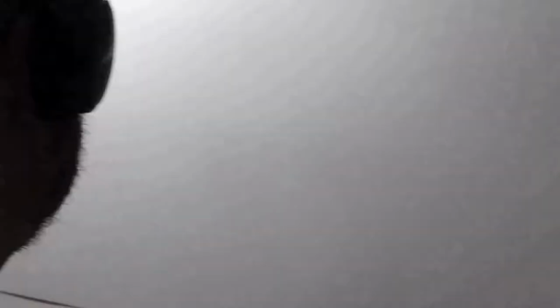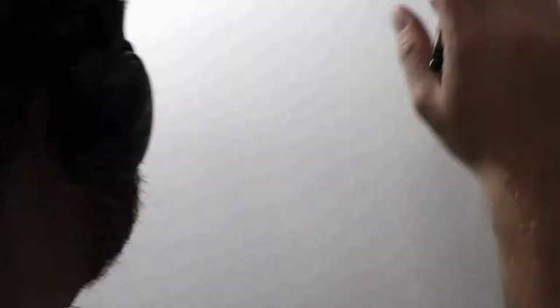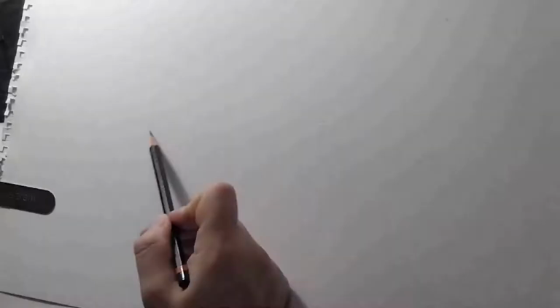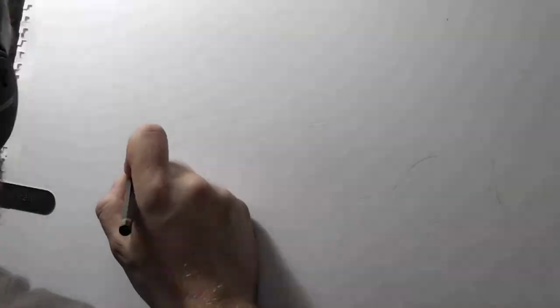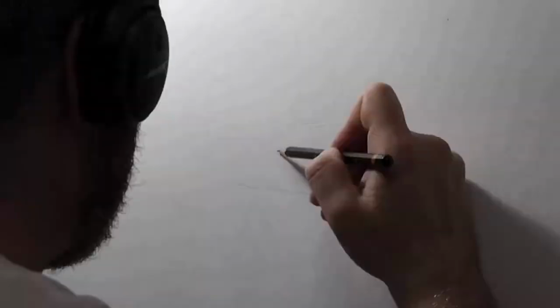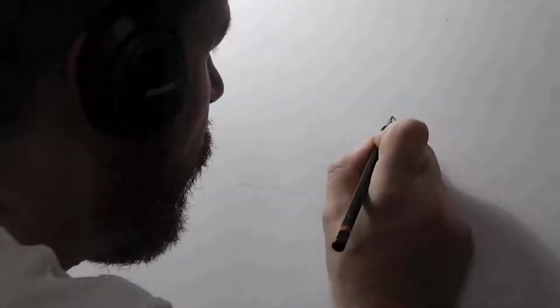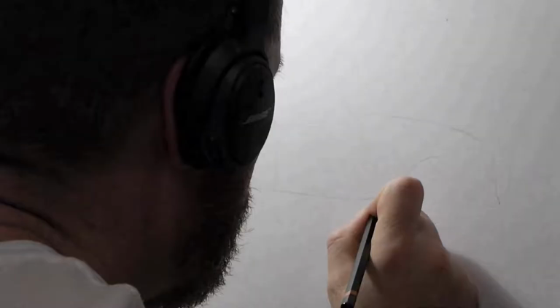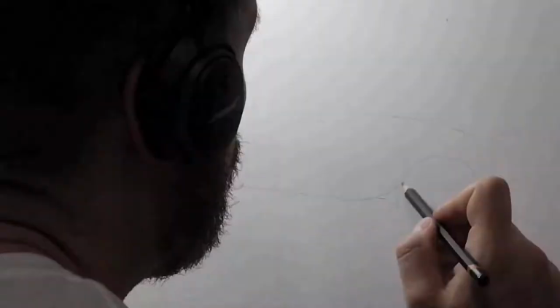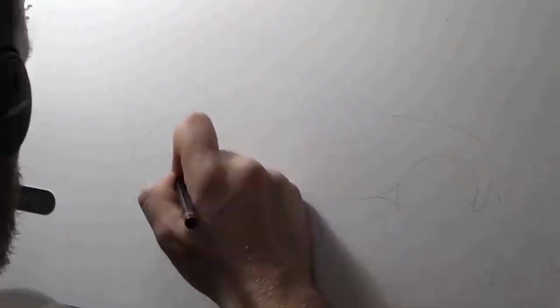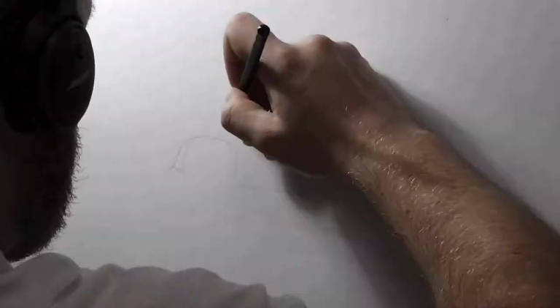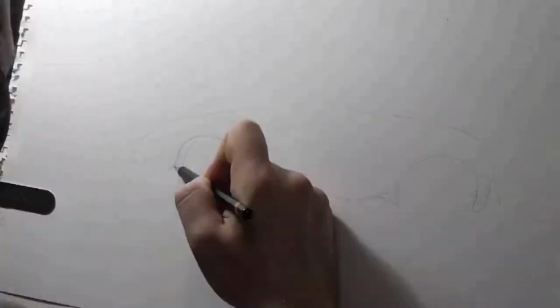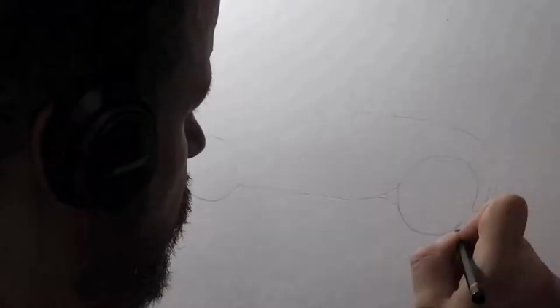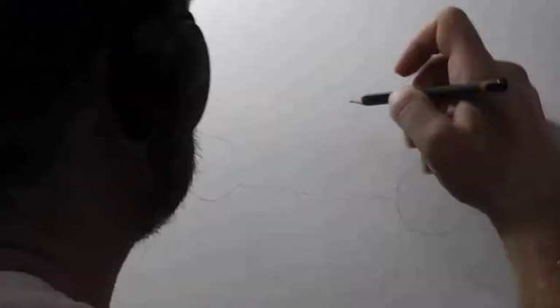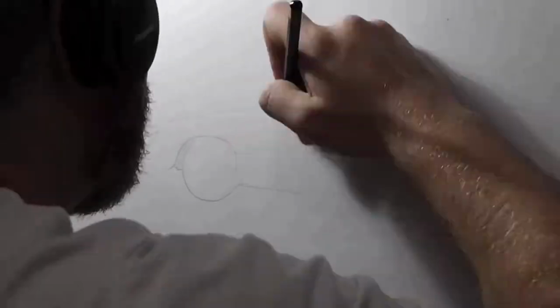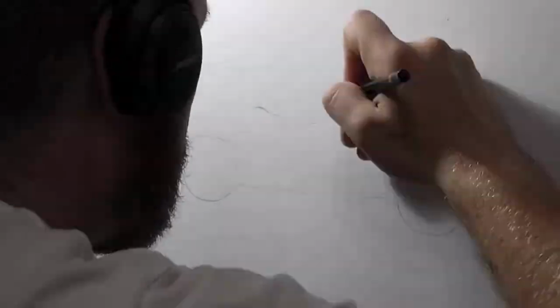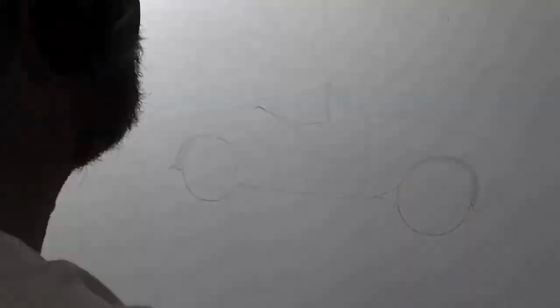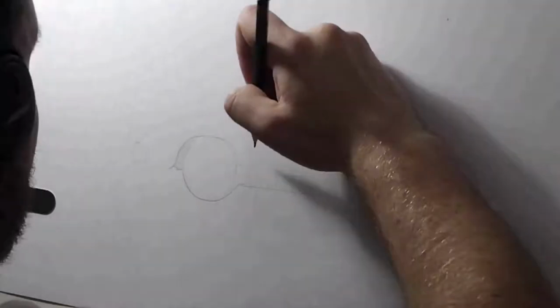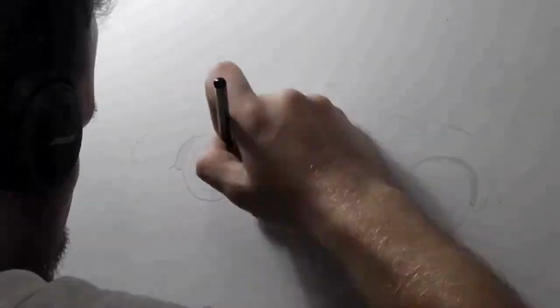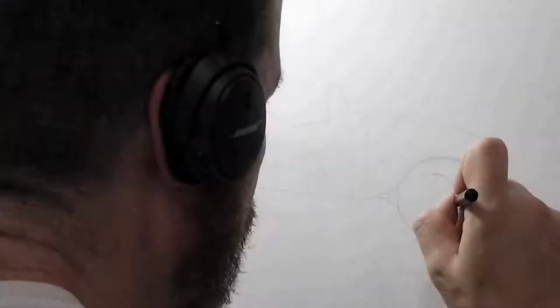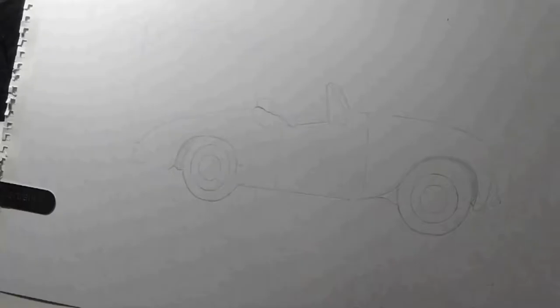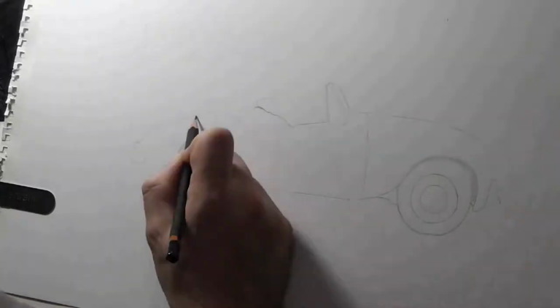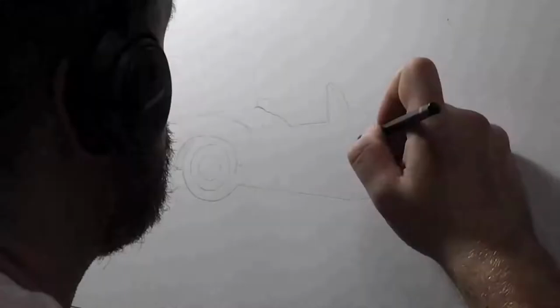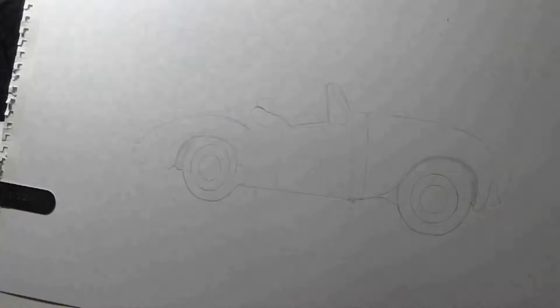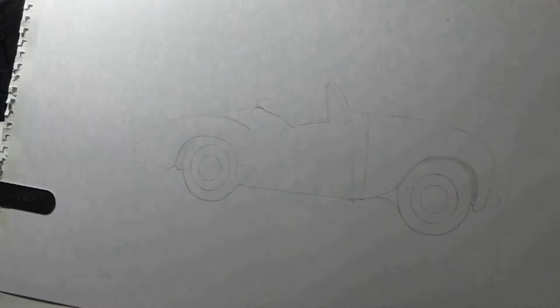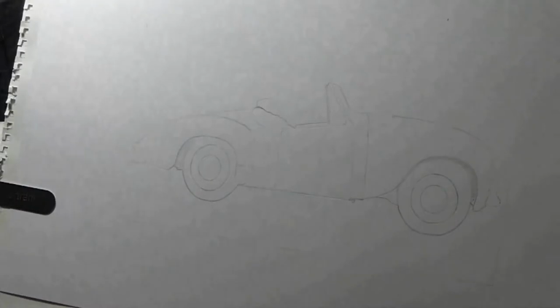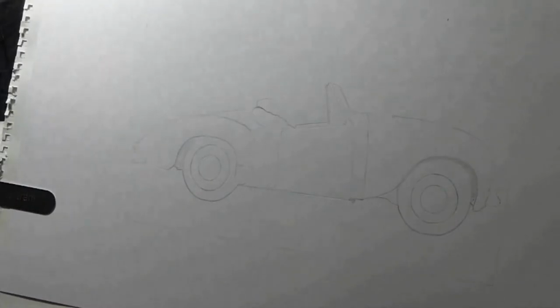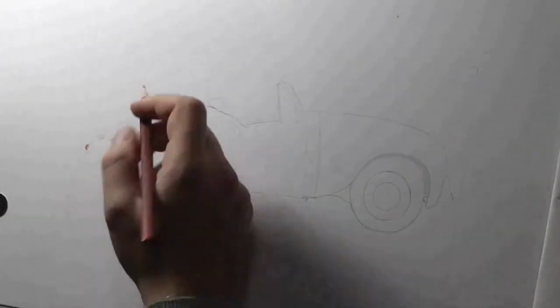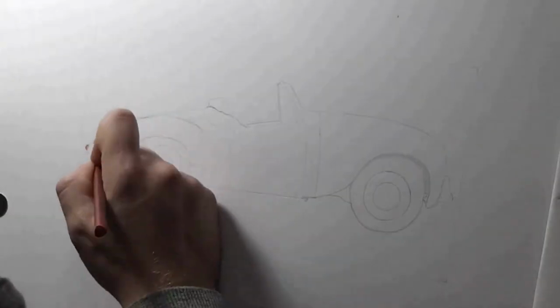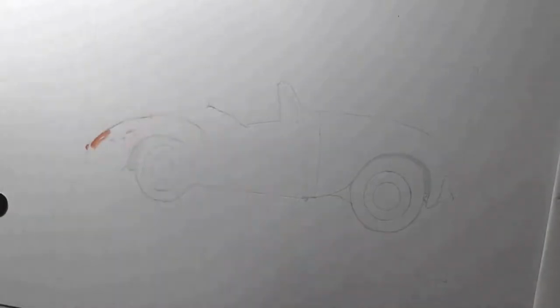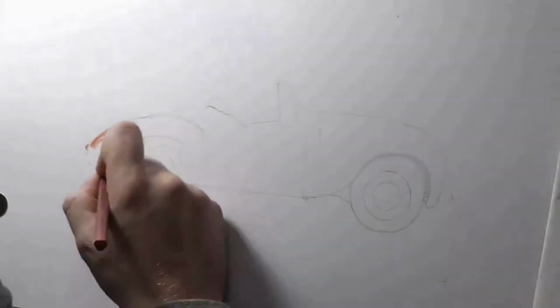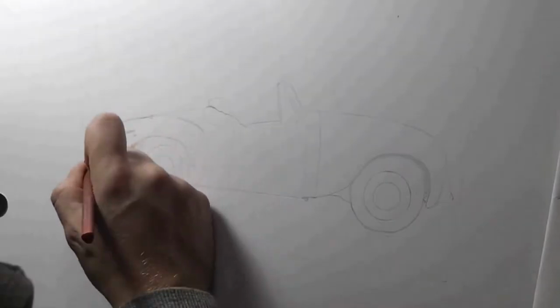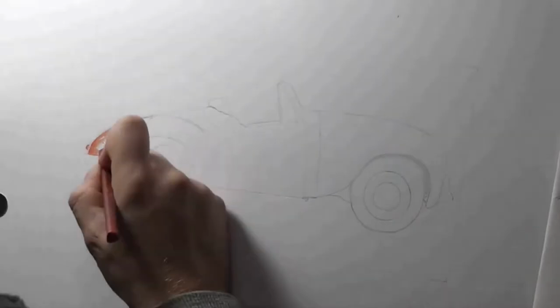Hello, this is PD Modern Master, and this is another classic car drawing — a classic British car, which is a Jowett Jupiter.